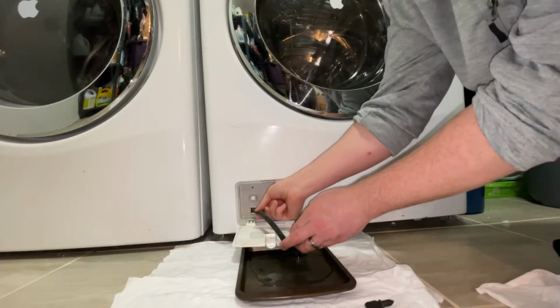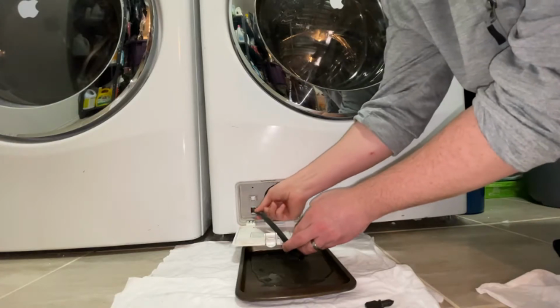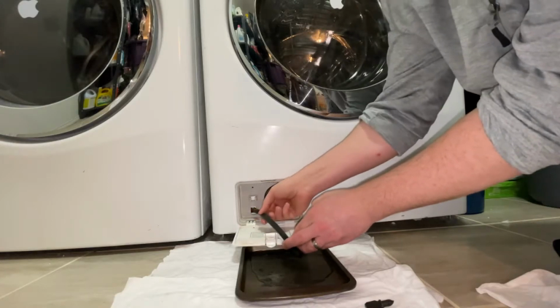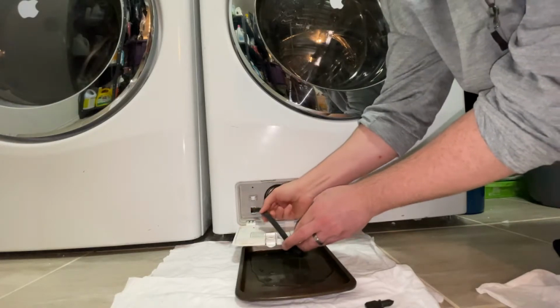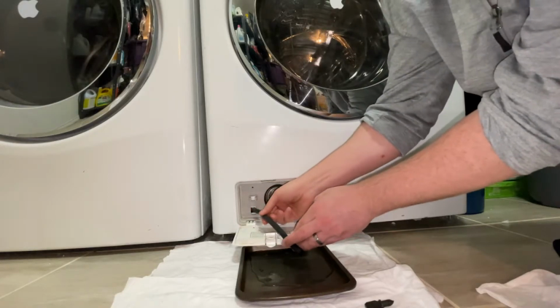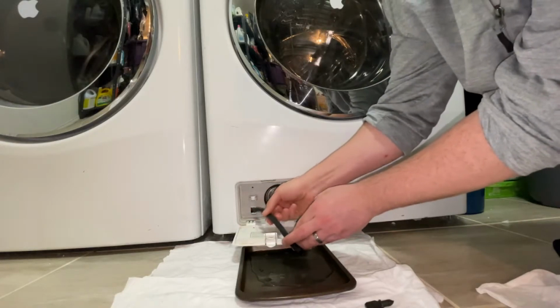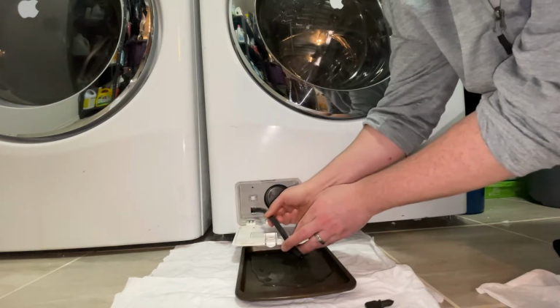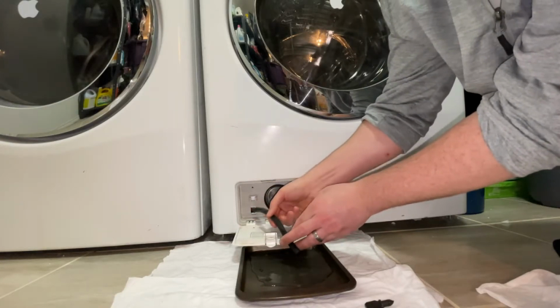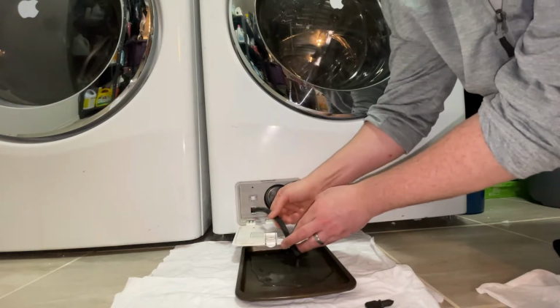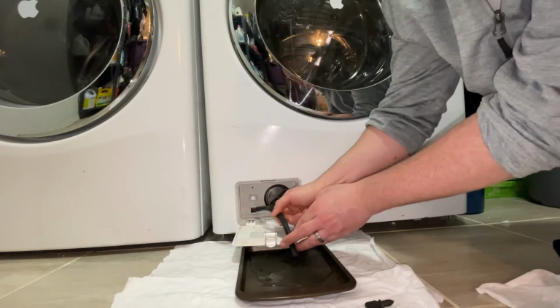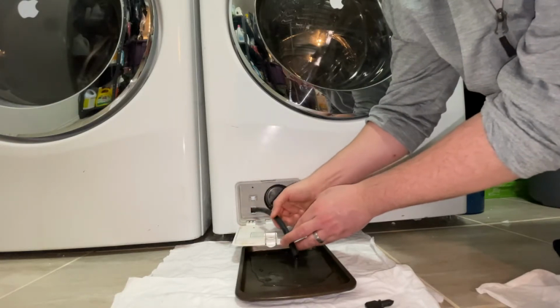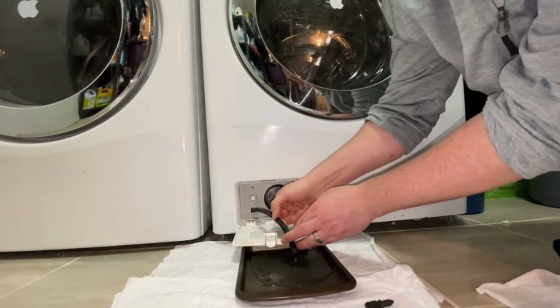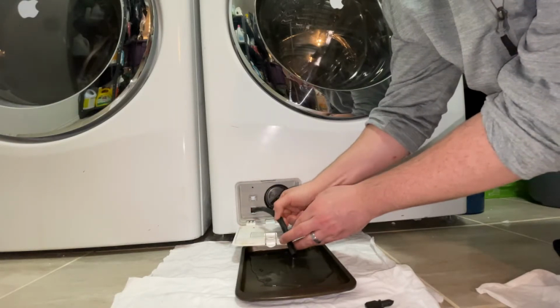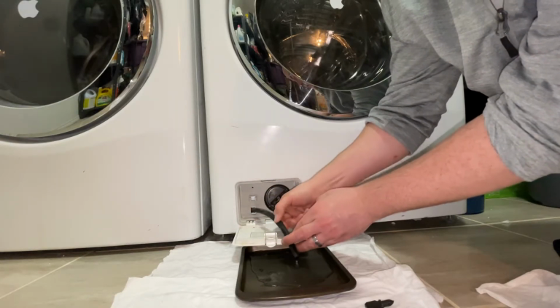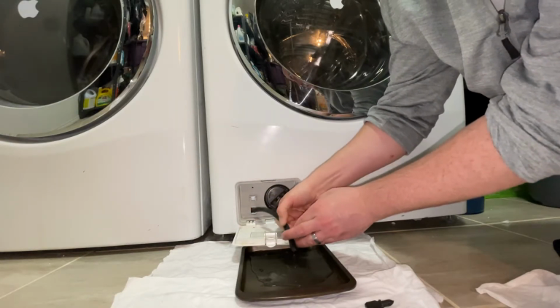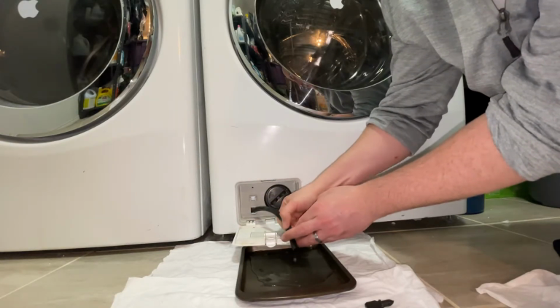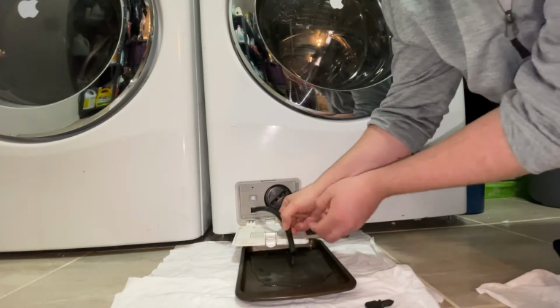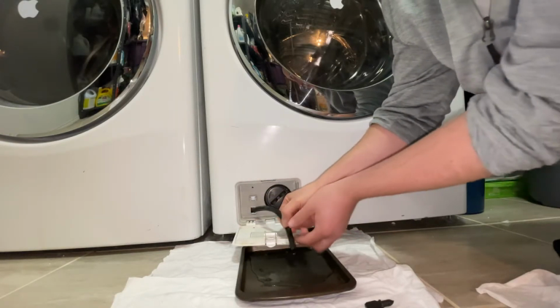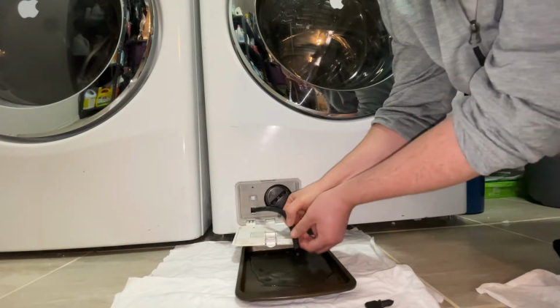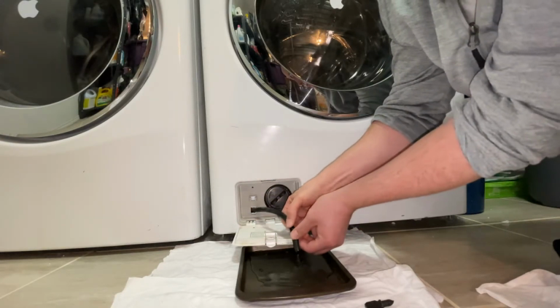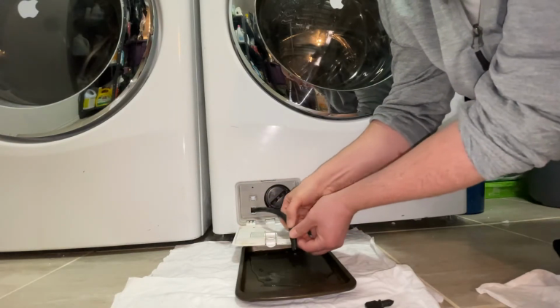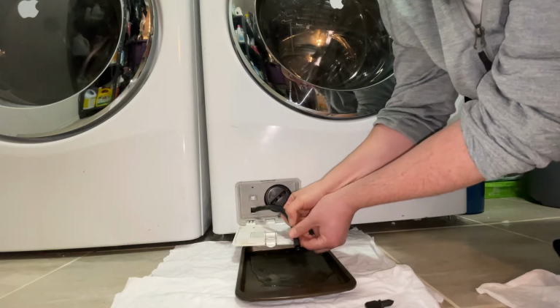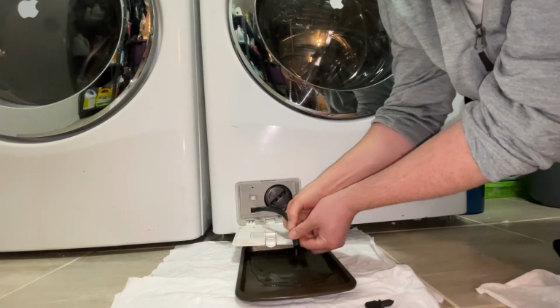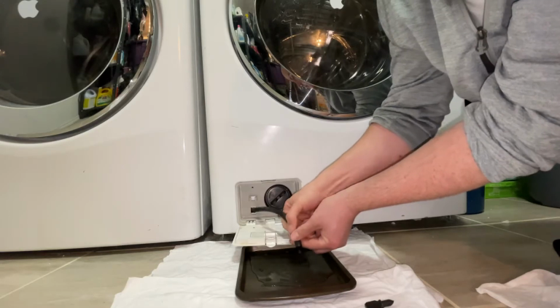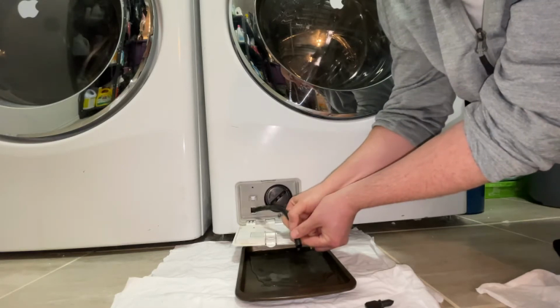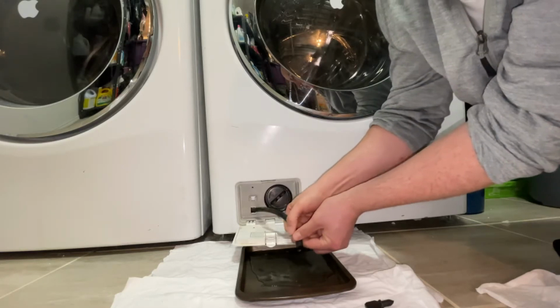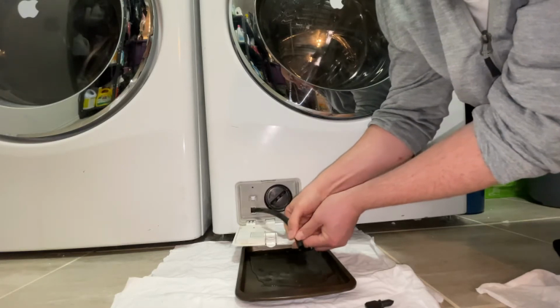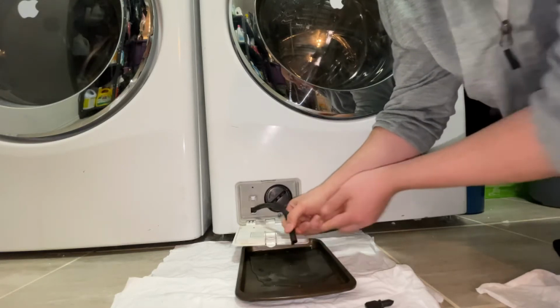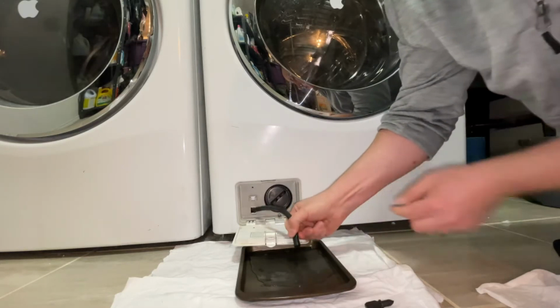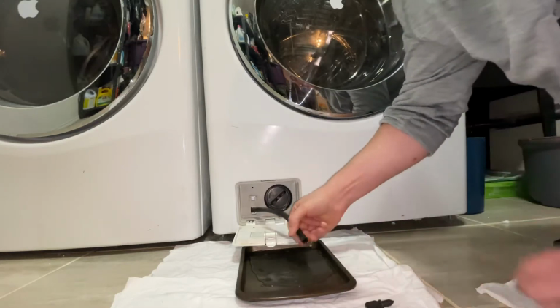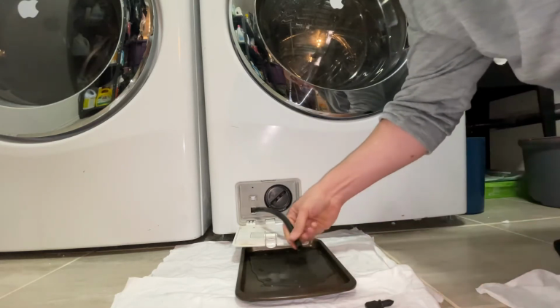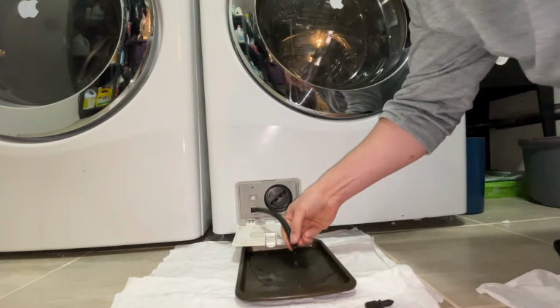And if you give it a little pinch, it might have a little bit of blockage, so that'll help some of it come out.